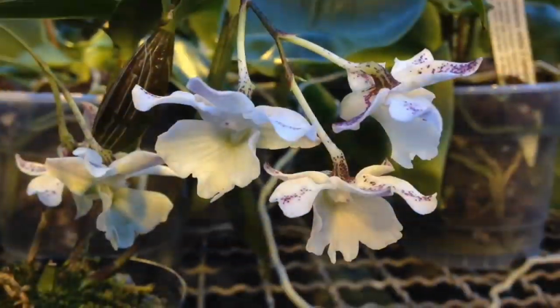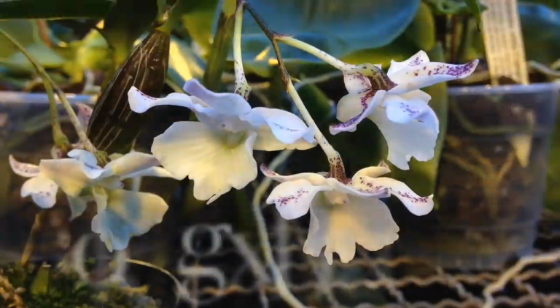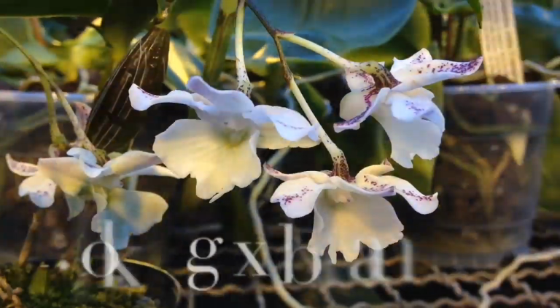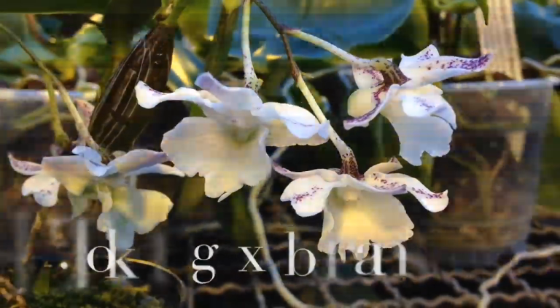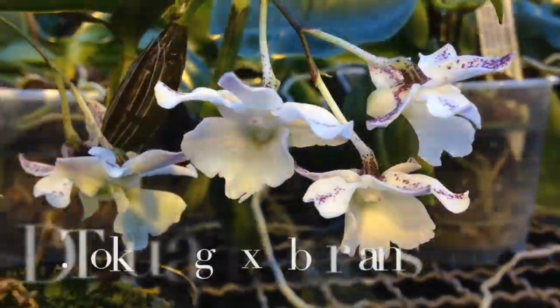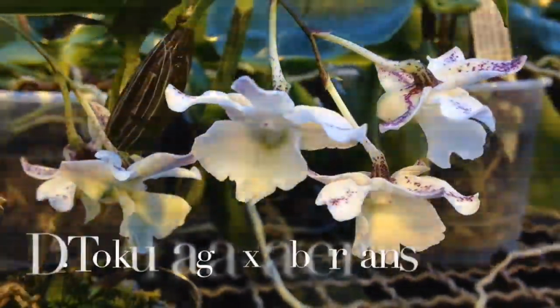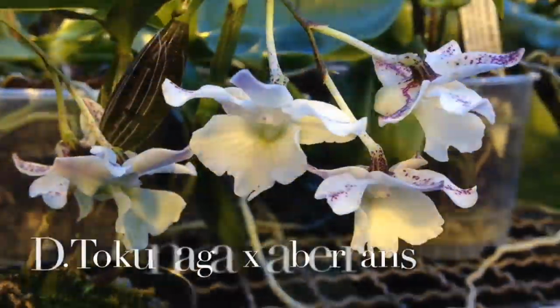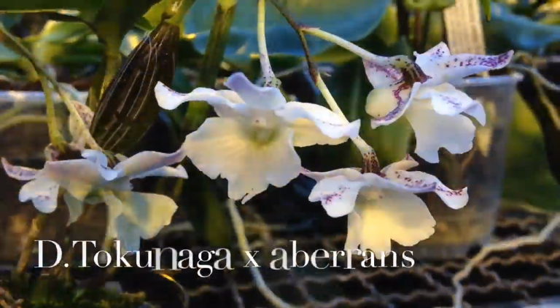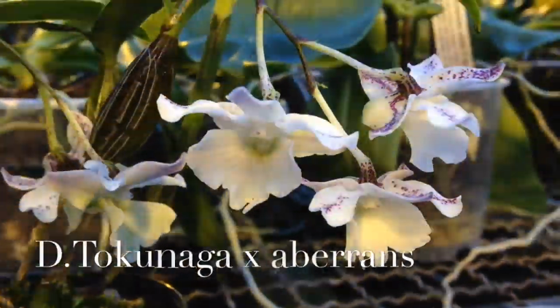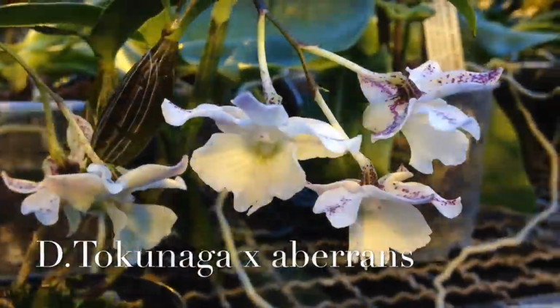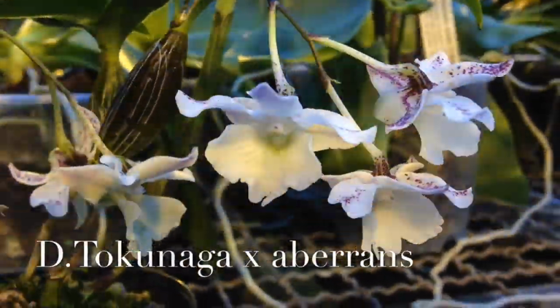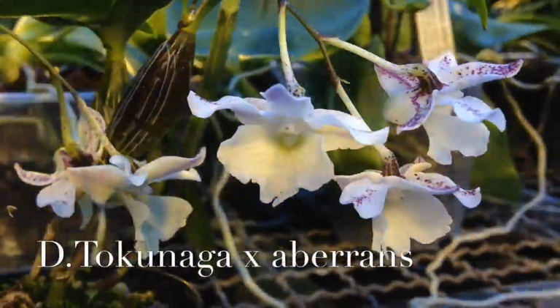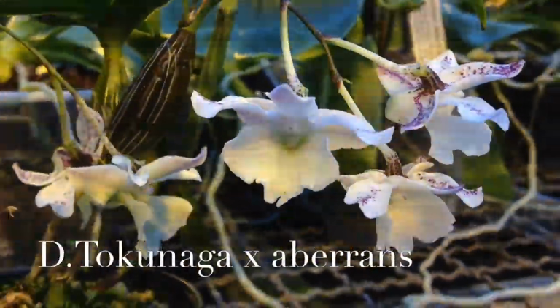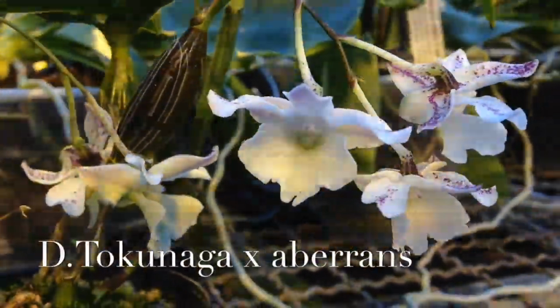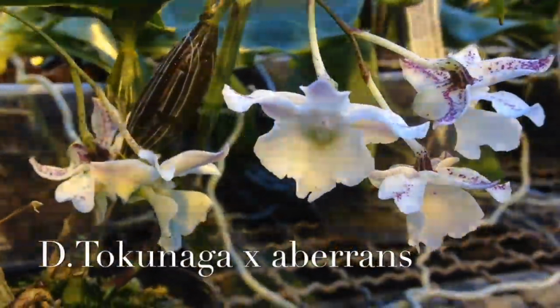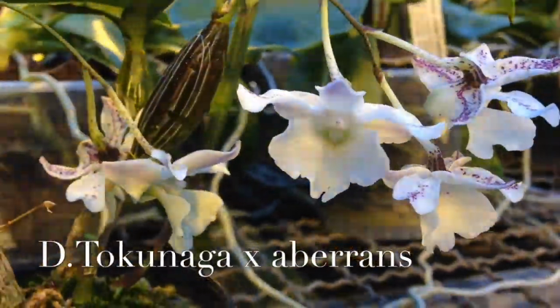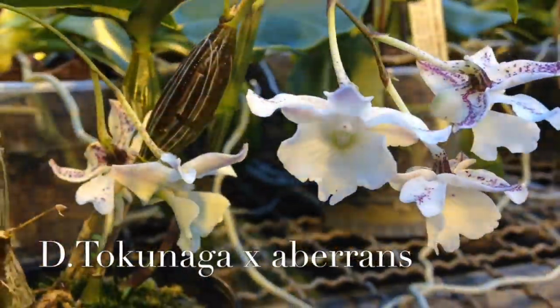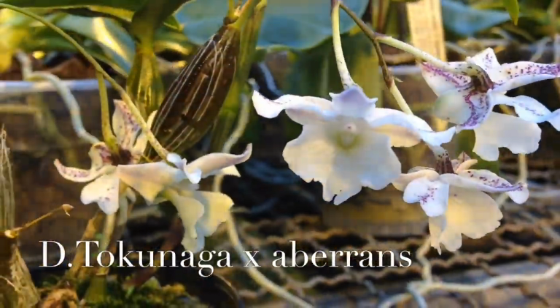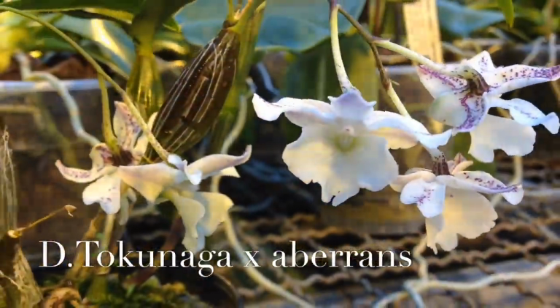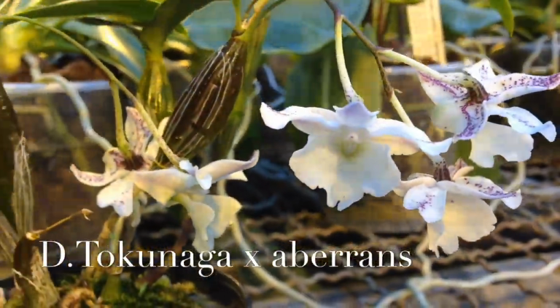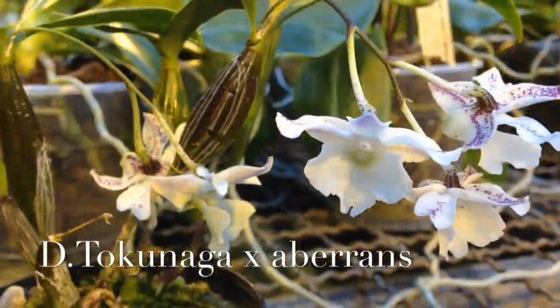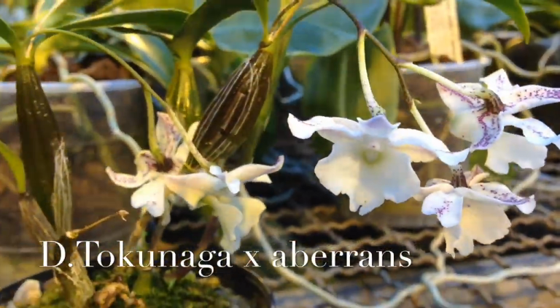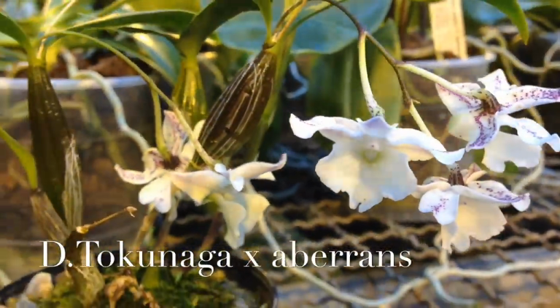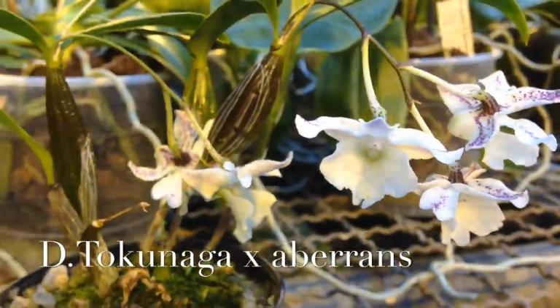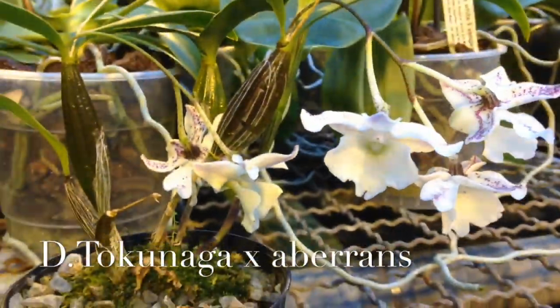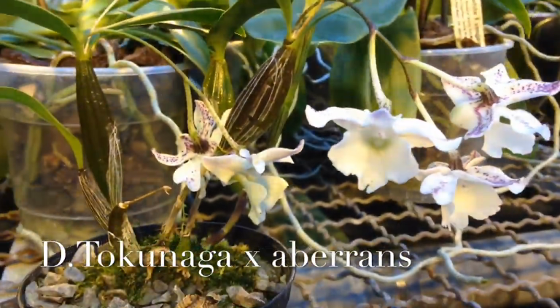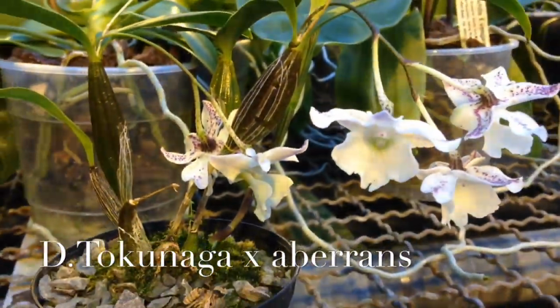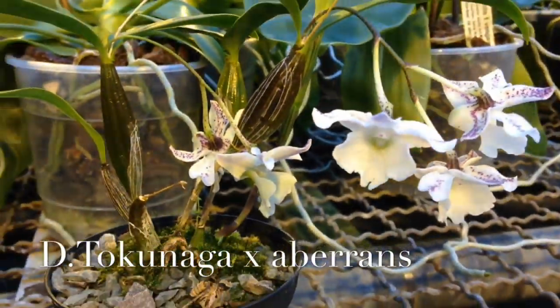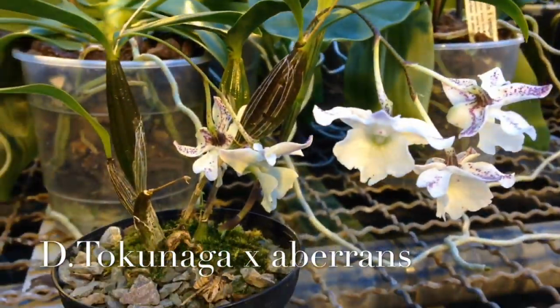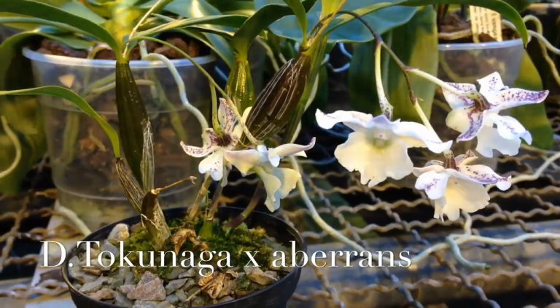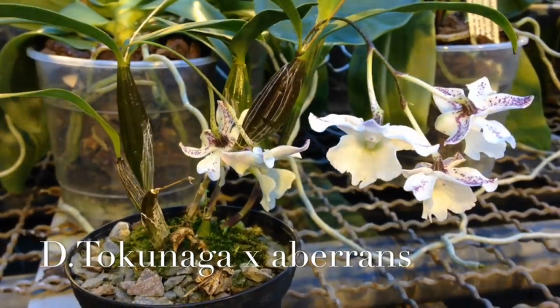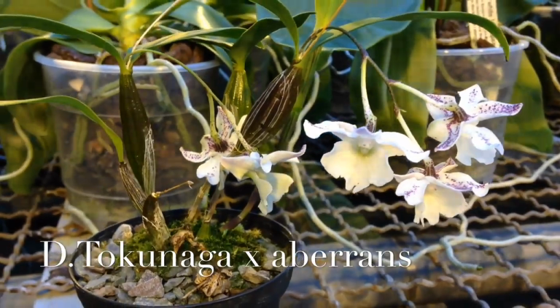The next one is Dendrobium Tokunaga crossed with Appearence. It's a small dendrobium hybrid.